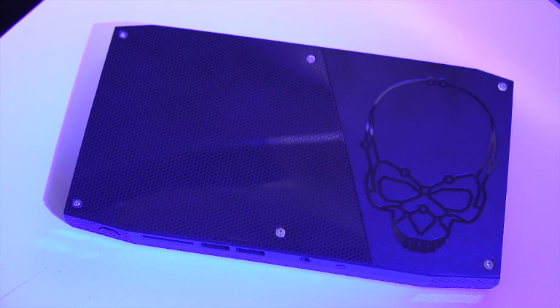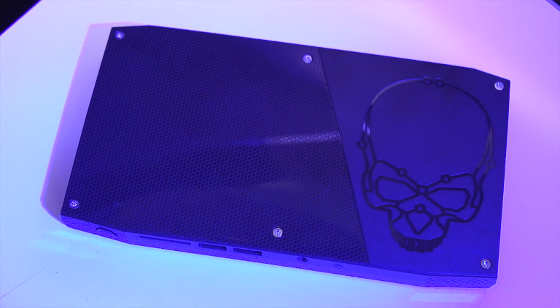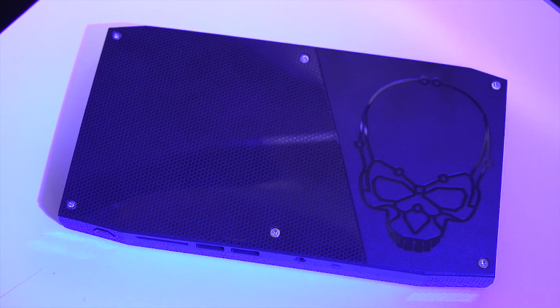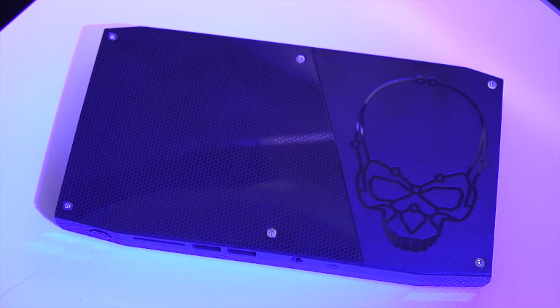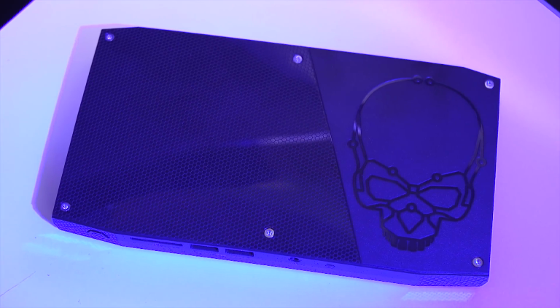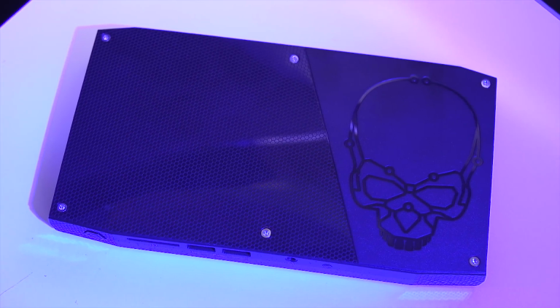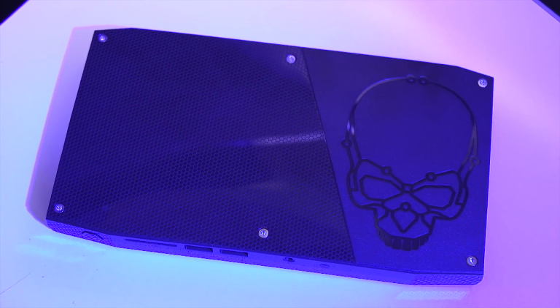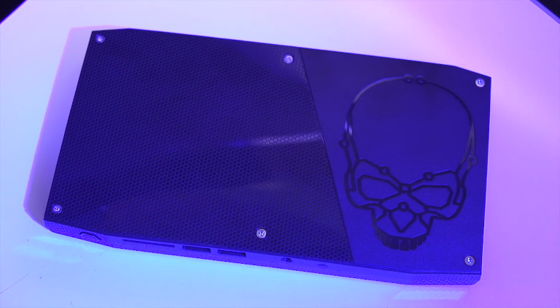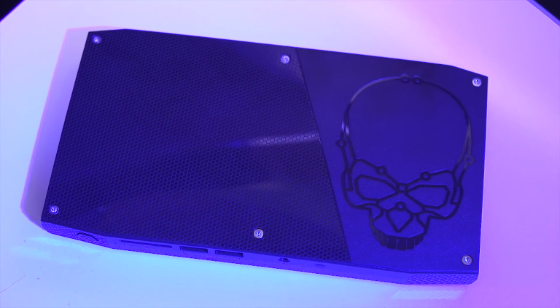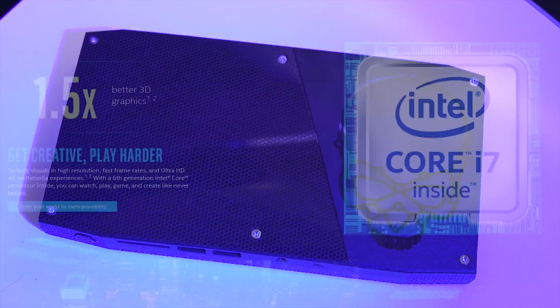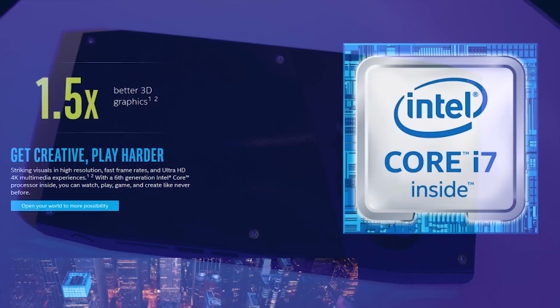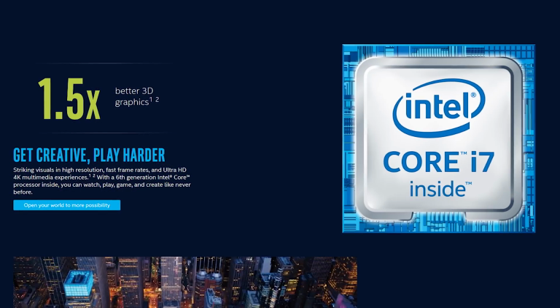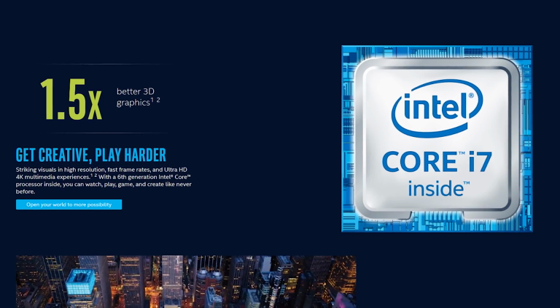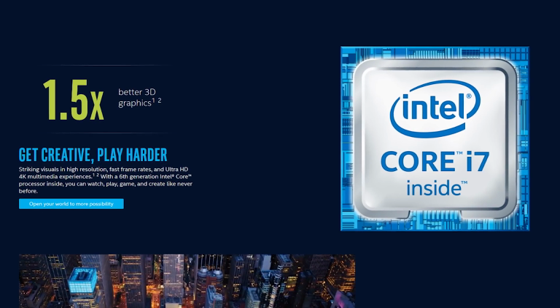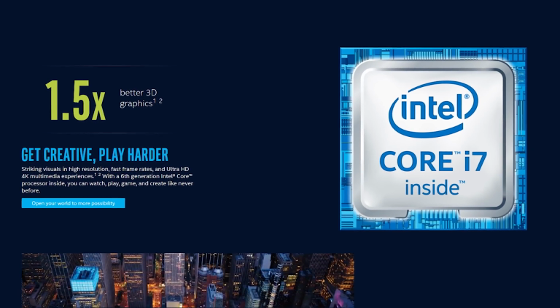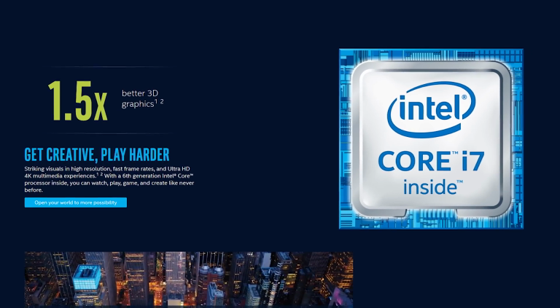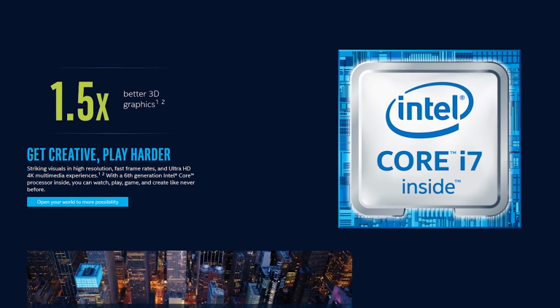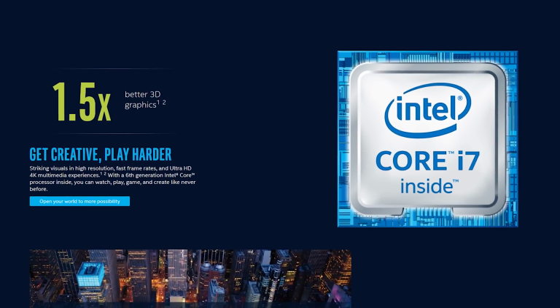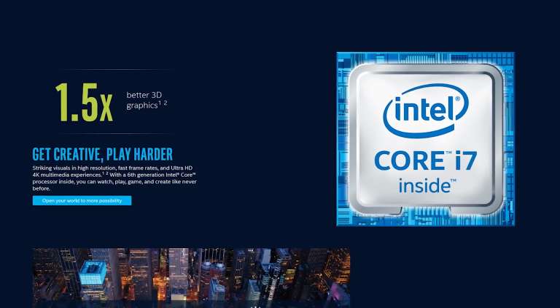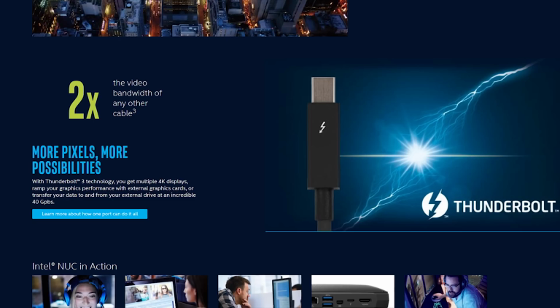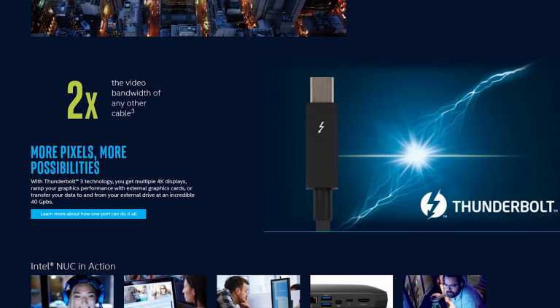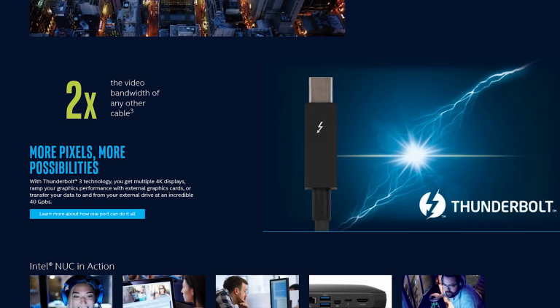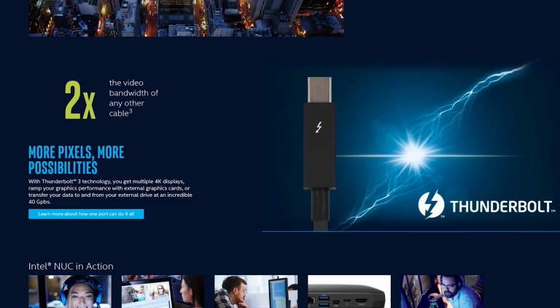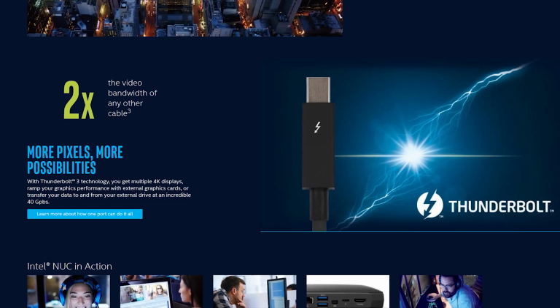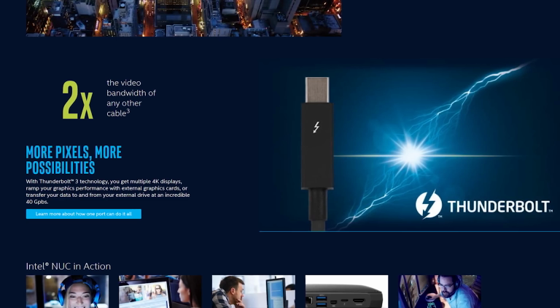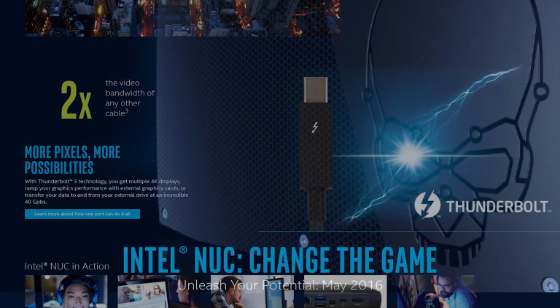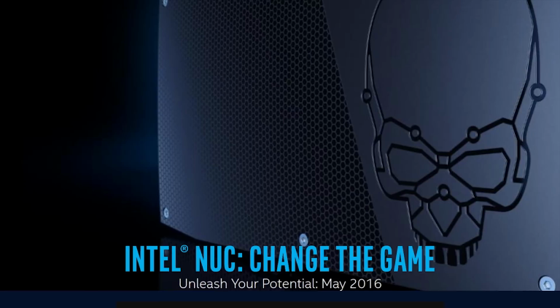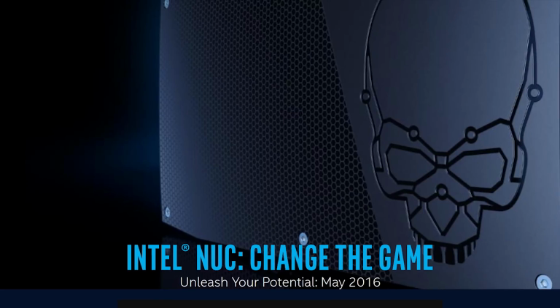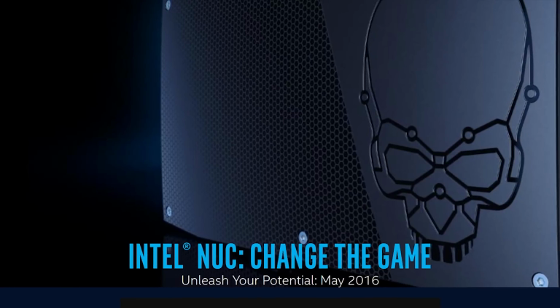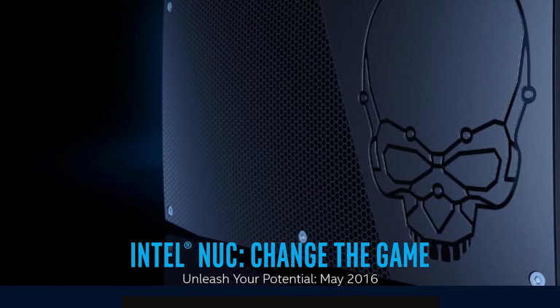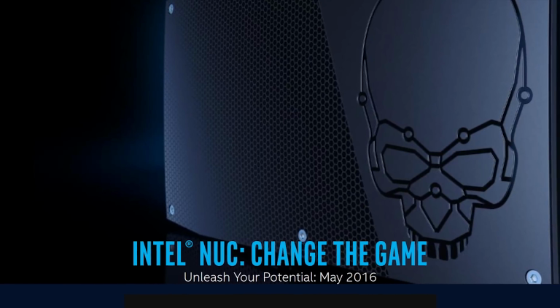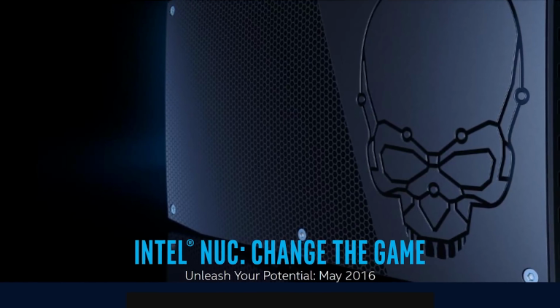Intel's Skull Canyon NUC features a sixth generation Core i7 processor and Thunderbolt 3. You can learn more at the link in the video description.